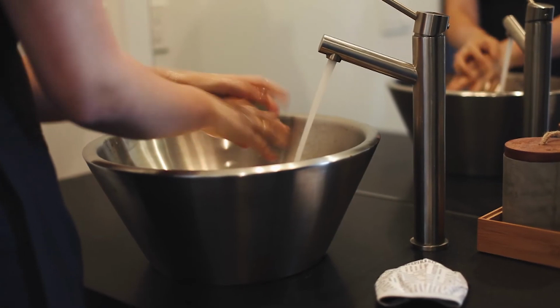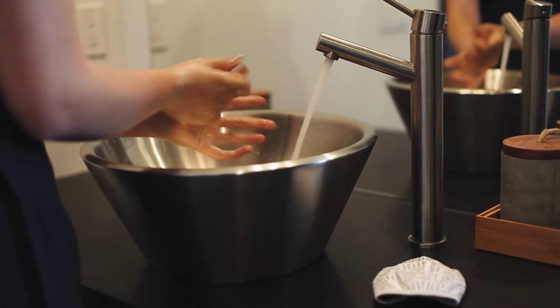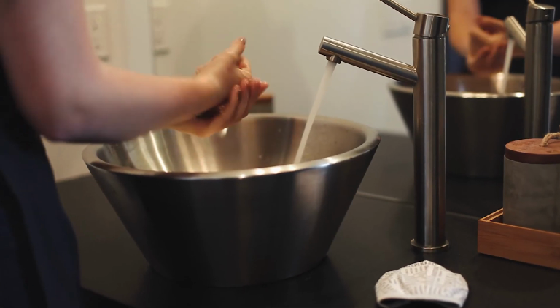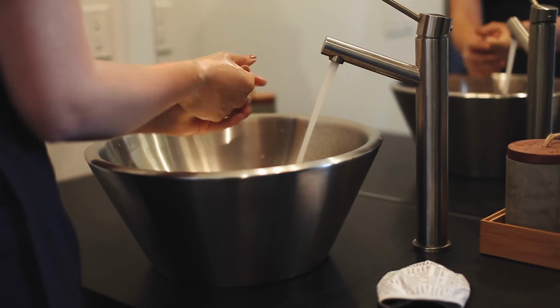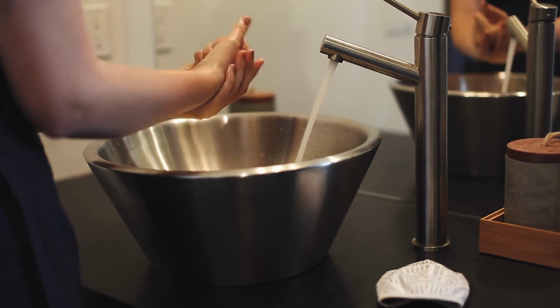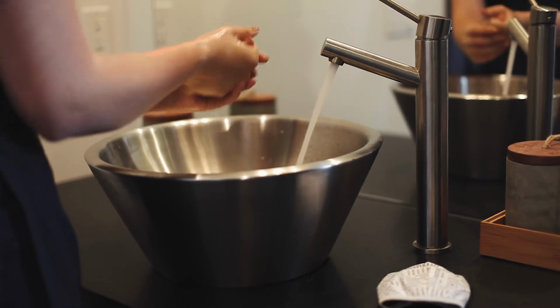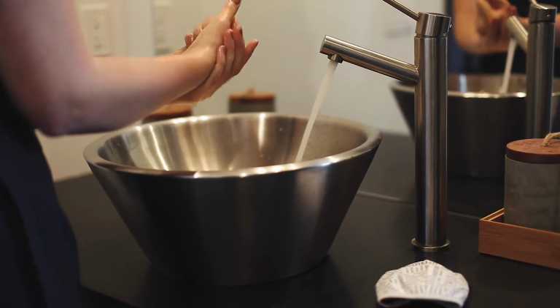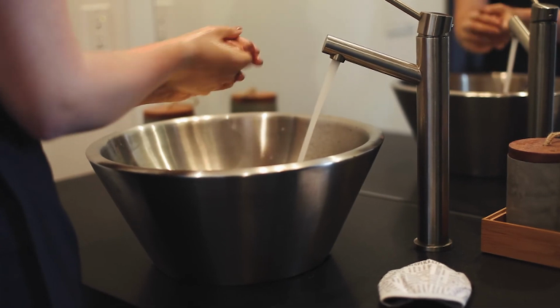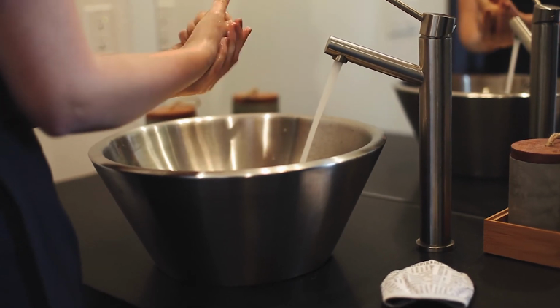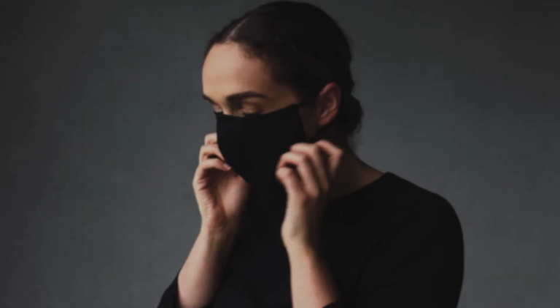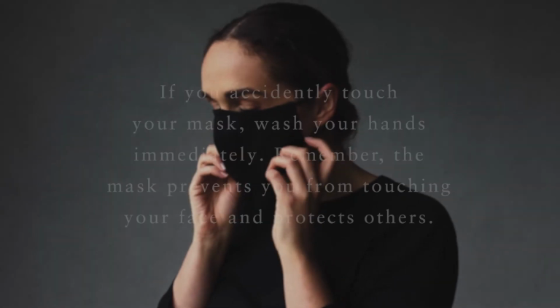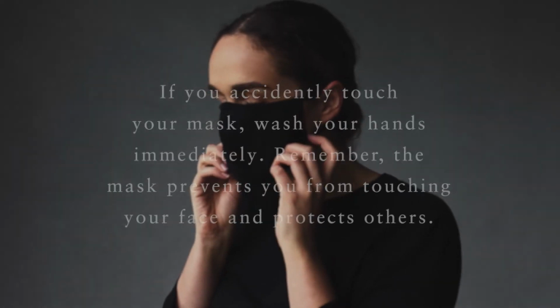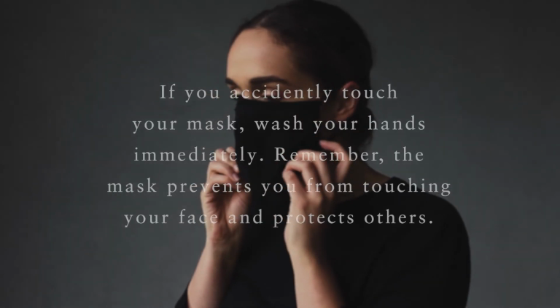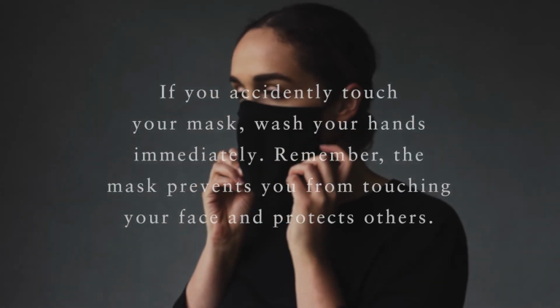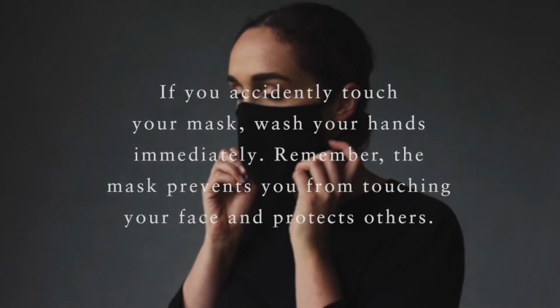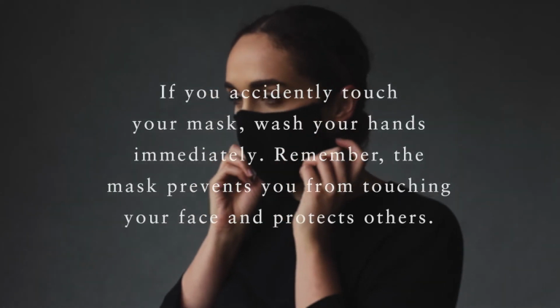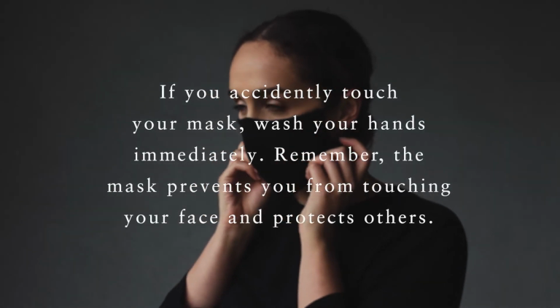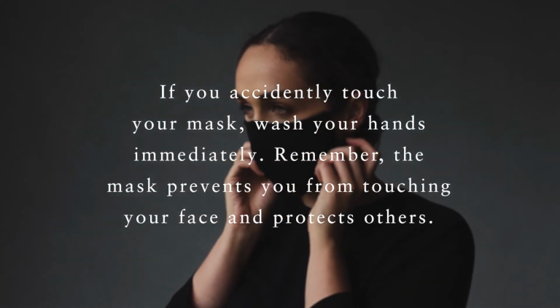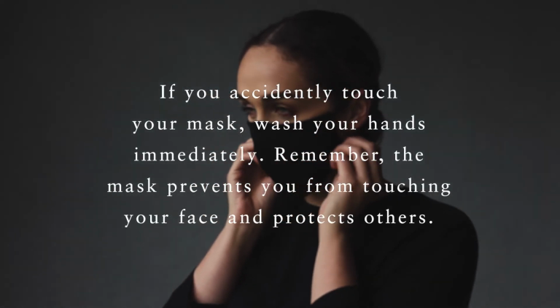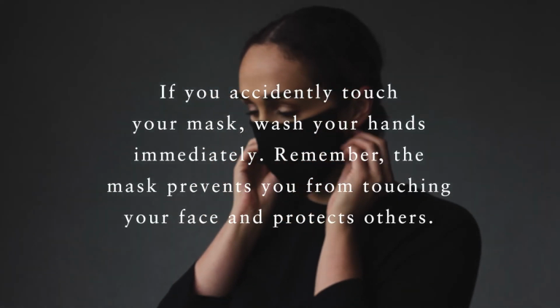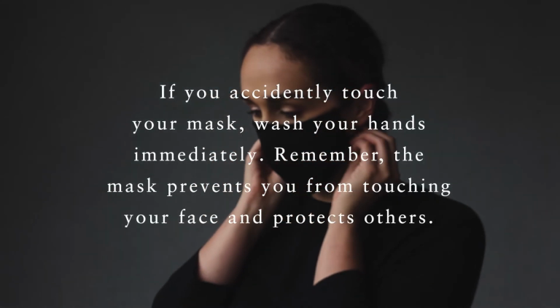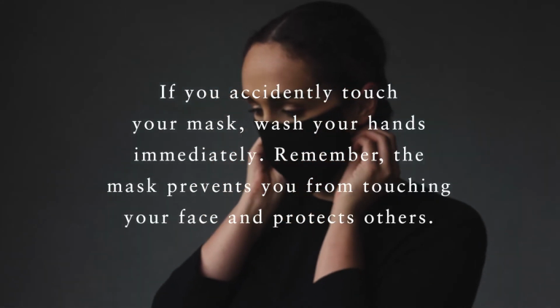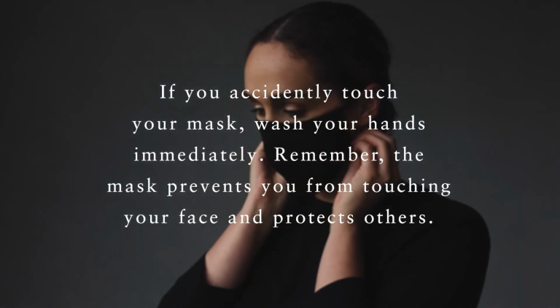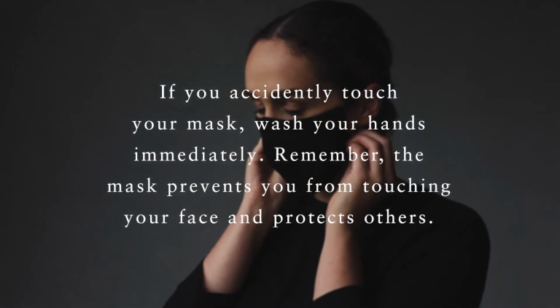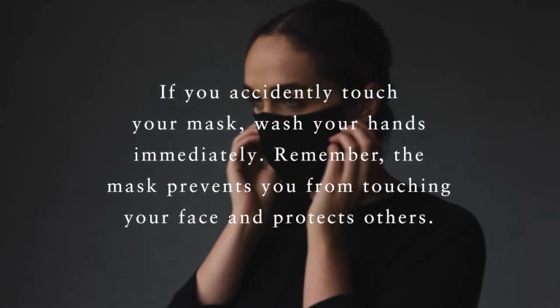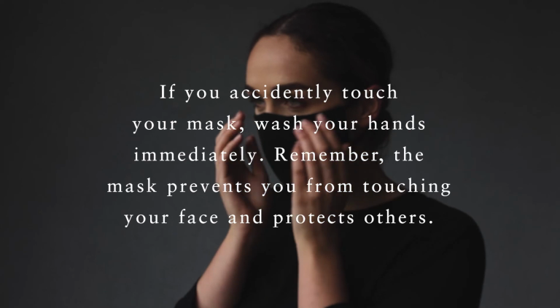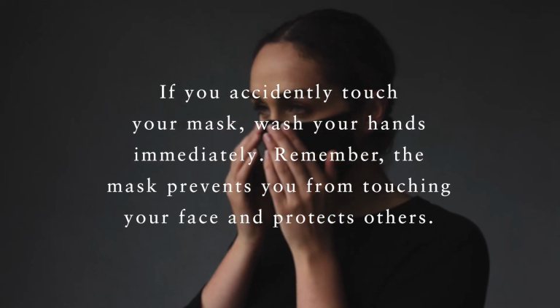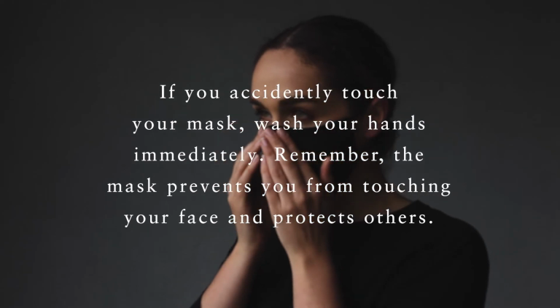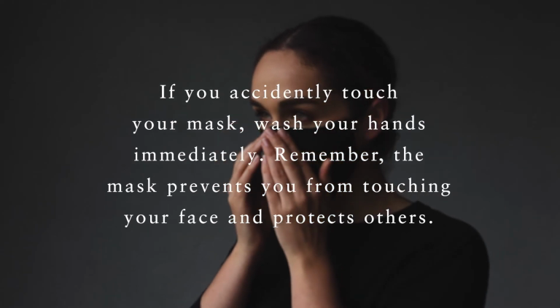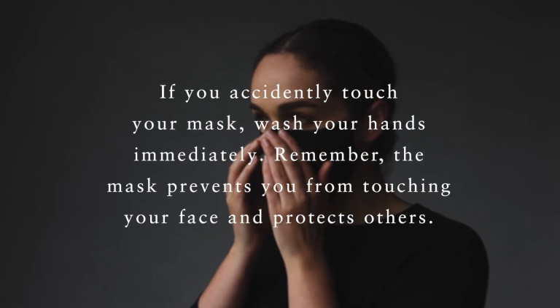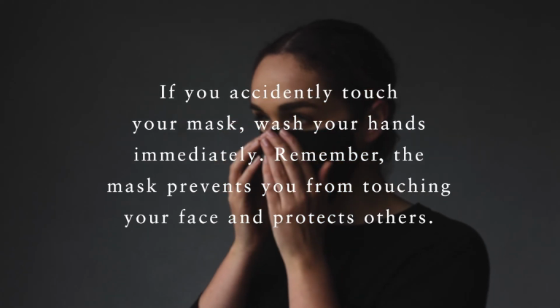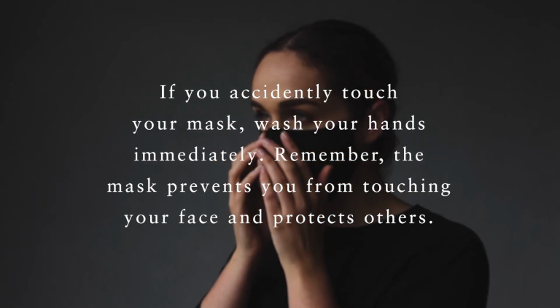After removing your mask, wash your hands again. If you accidentally touch your mask throughout the day, wash your hands immediately.